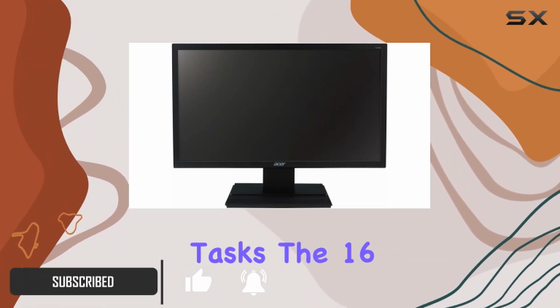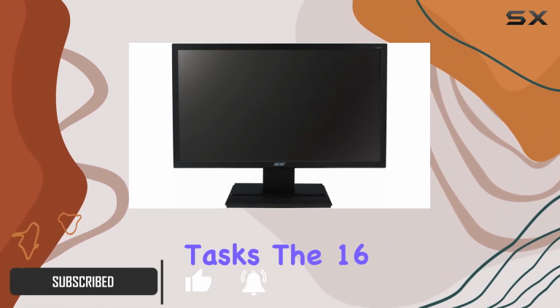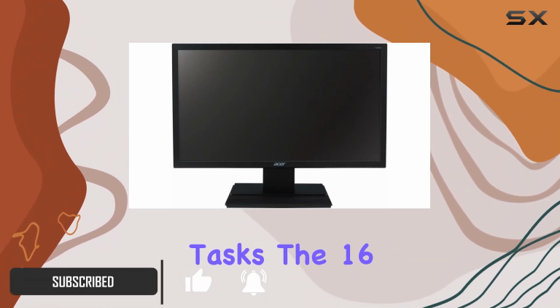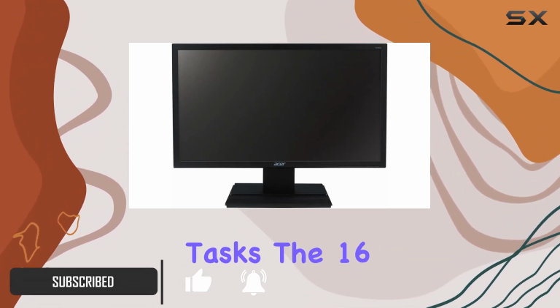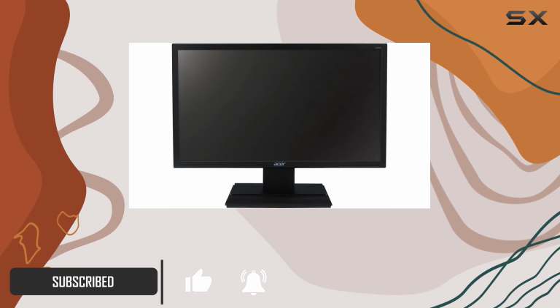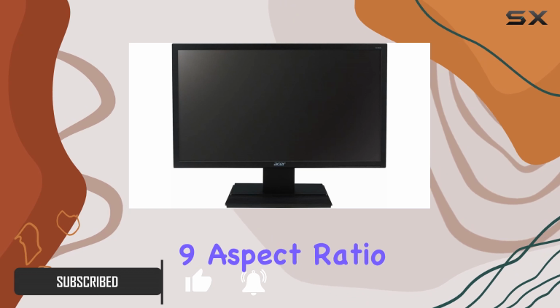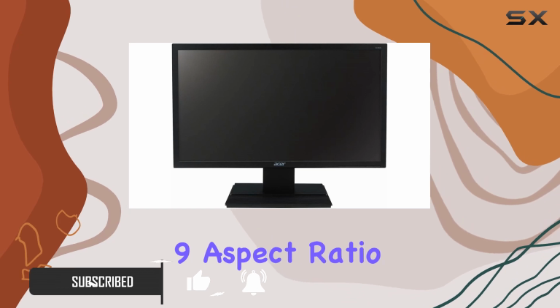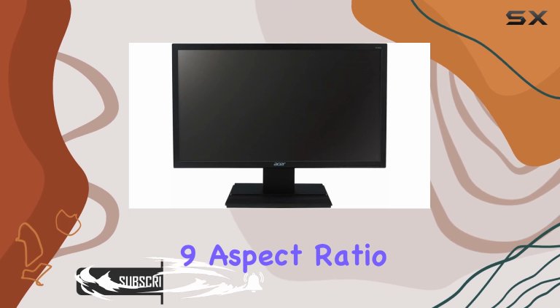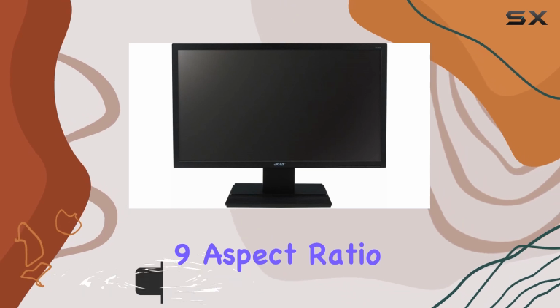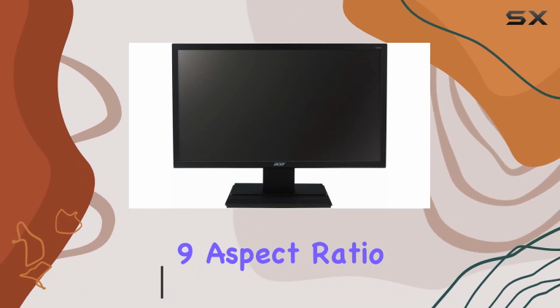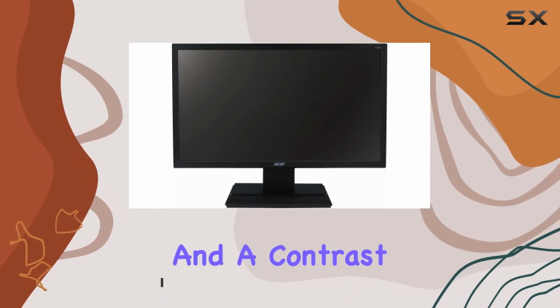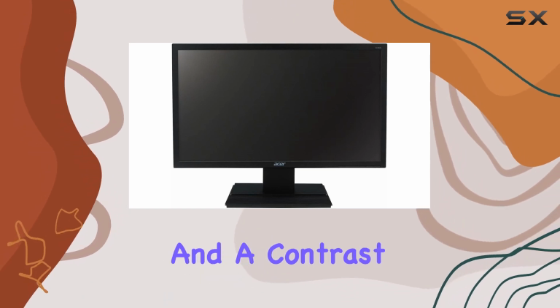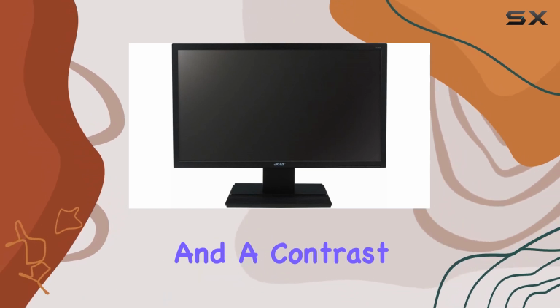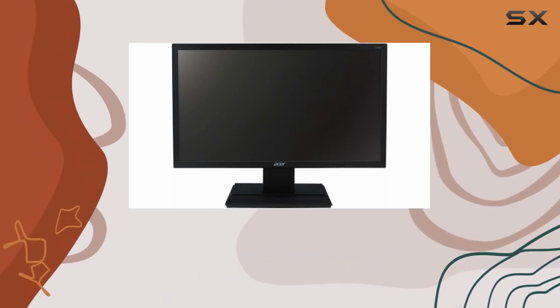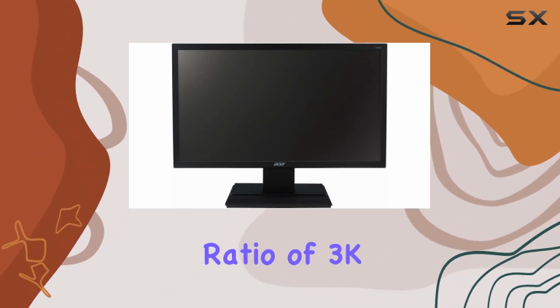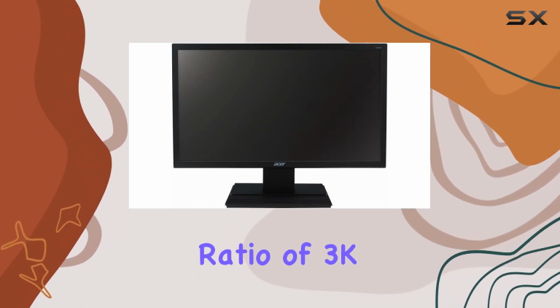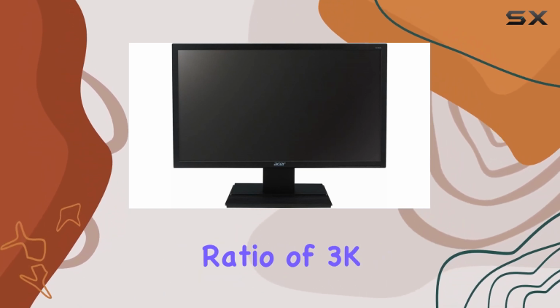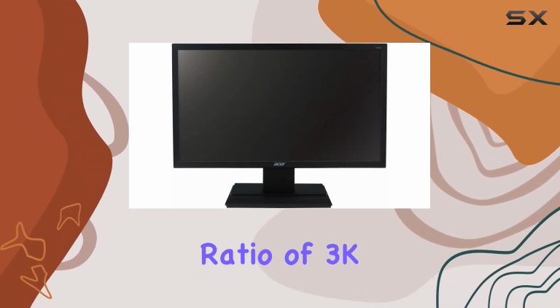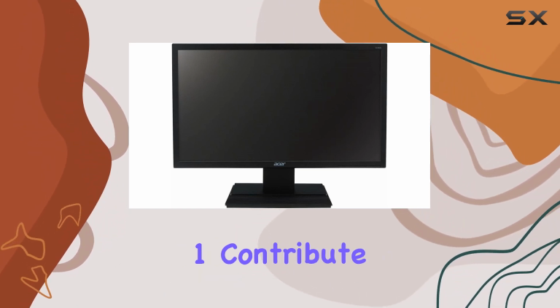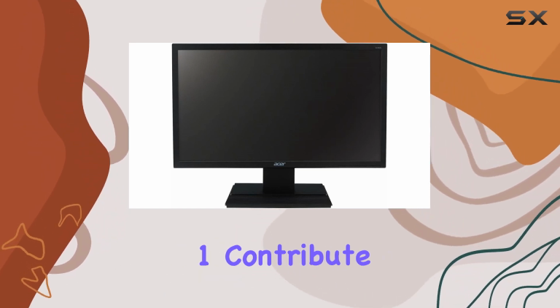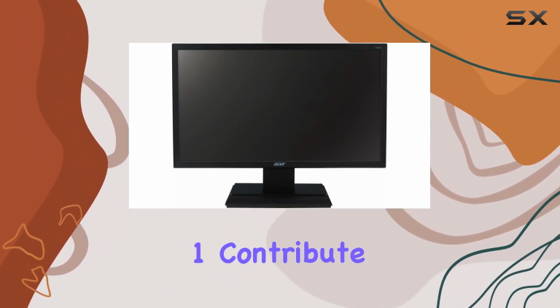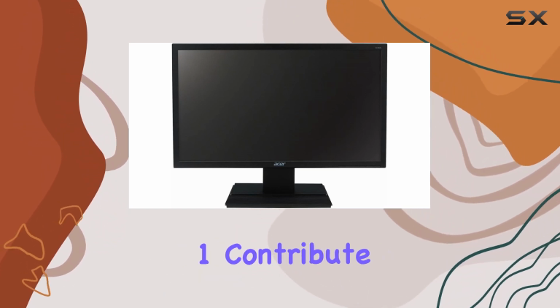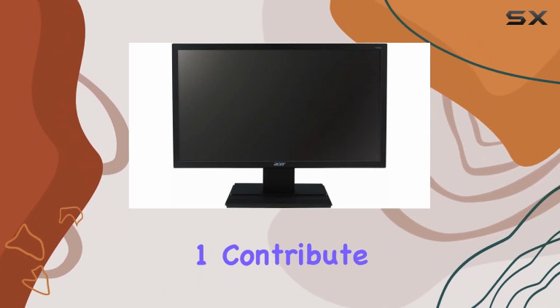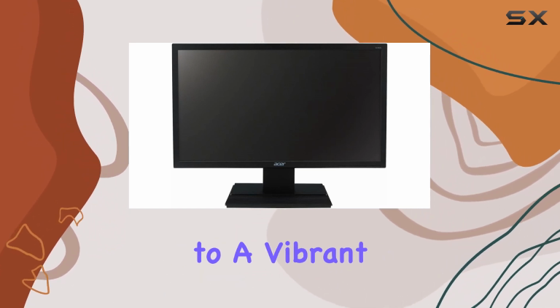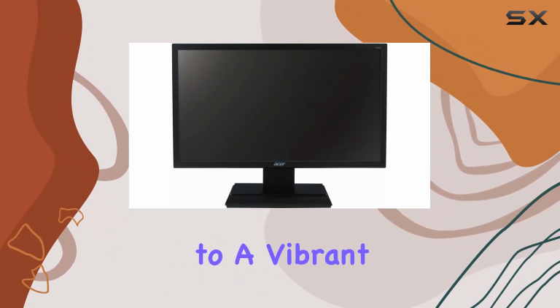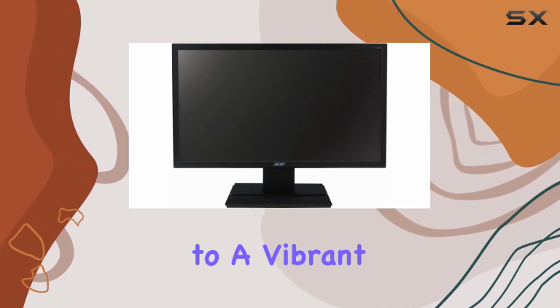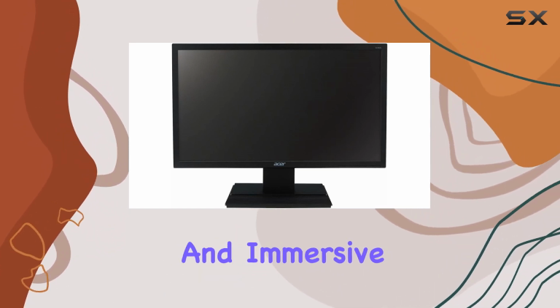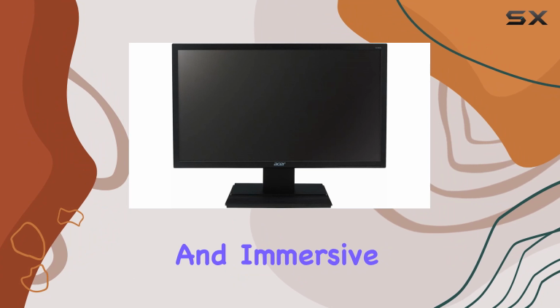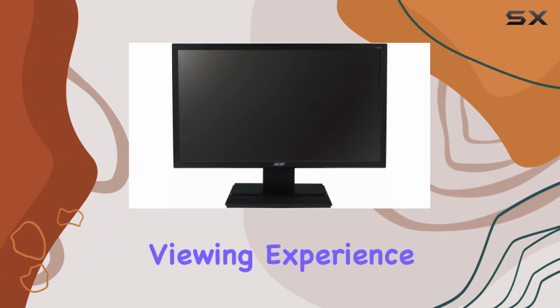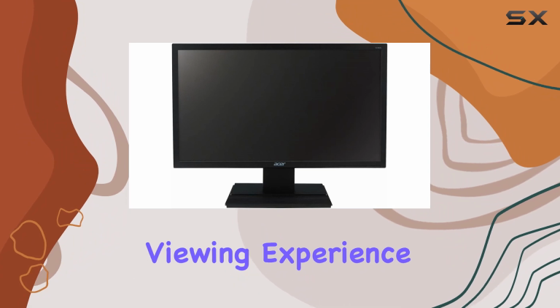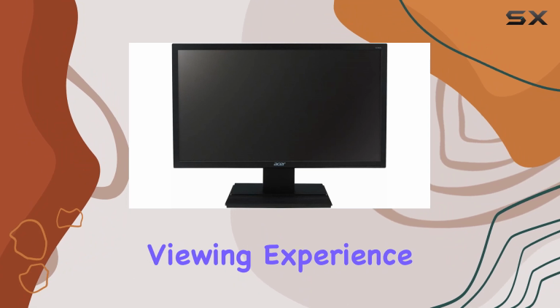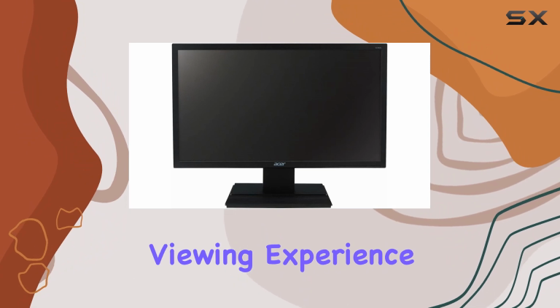The 16:9 aspect ratio and a contrast ratio of 3000:1 contribute to a vibrant and immersive viewing experience.